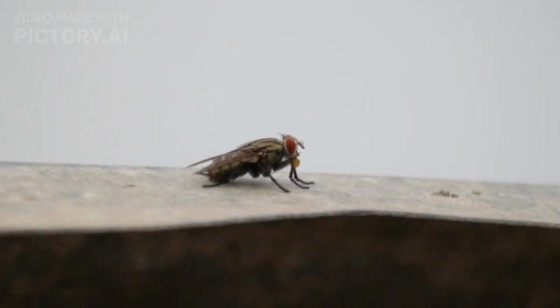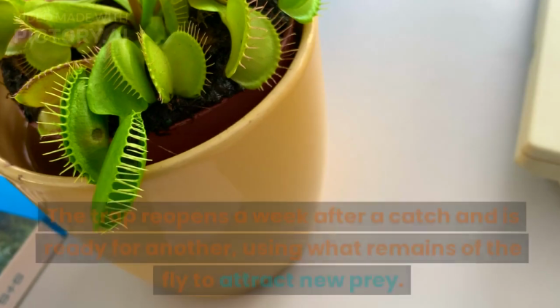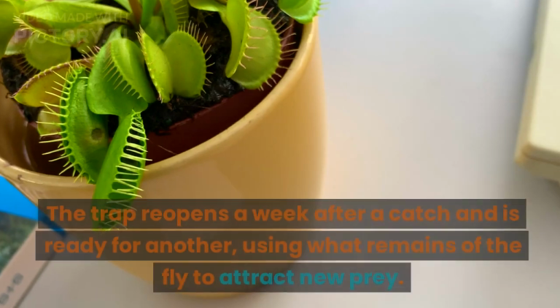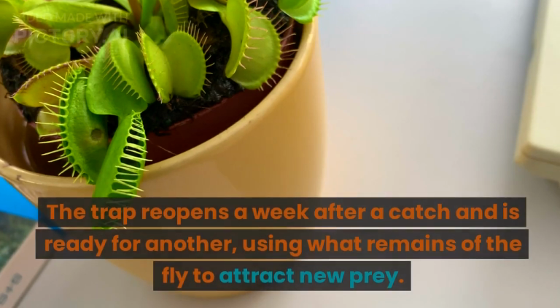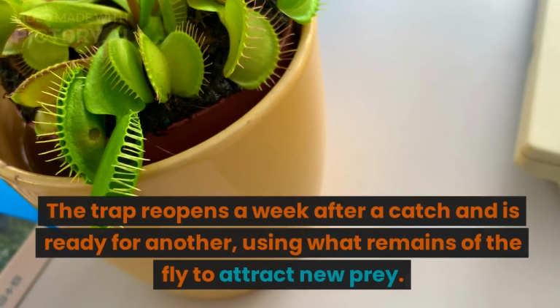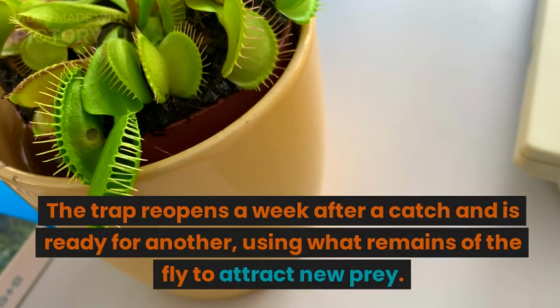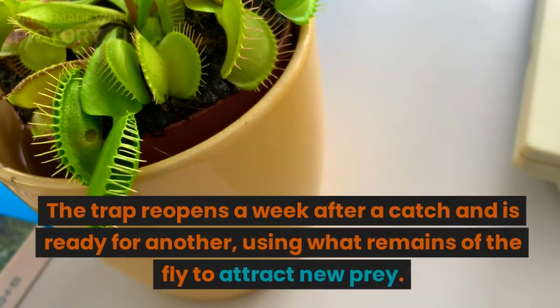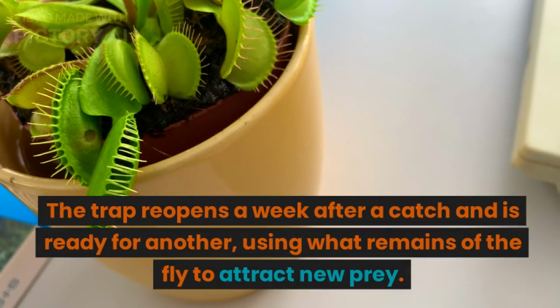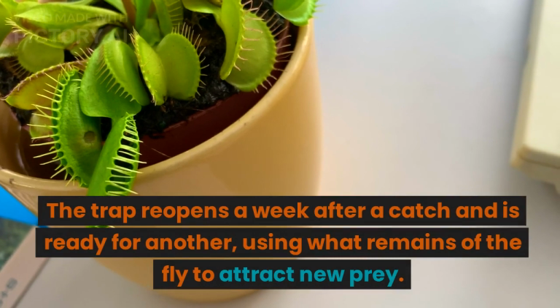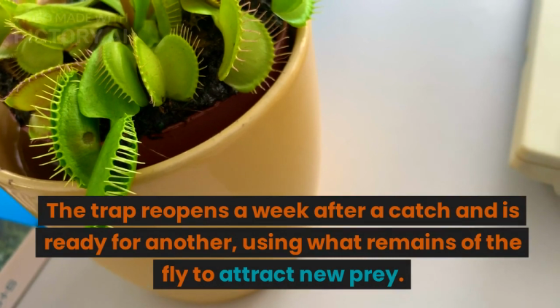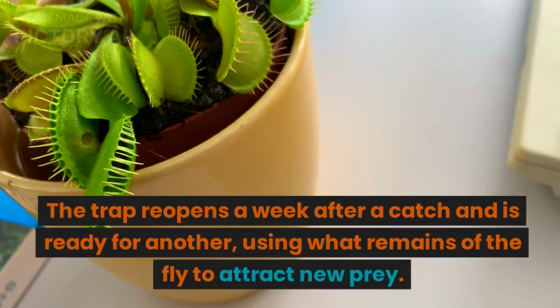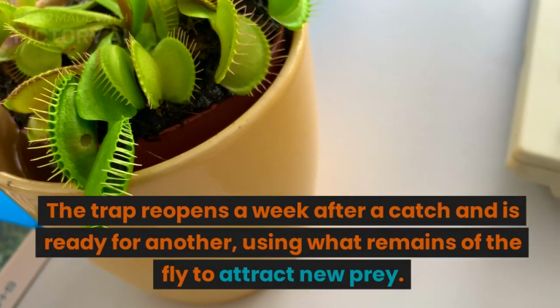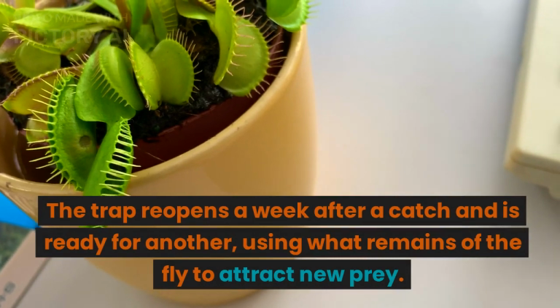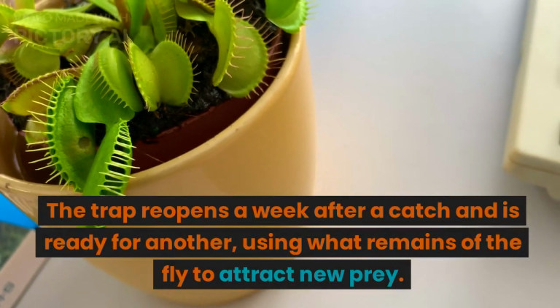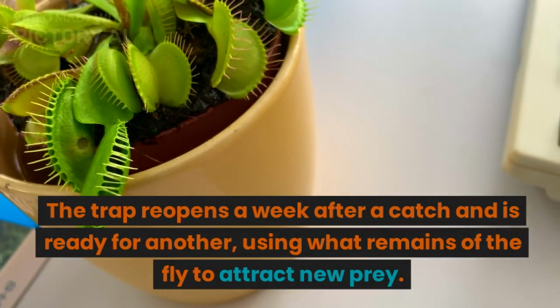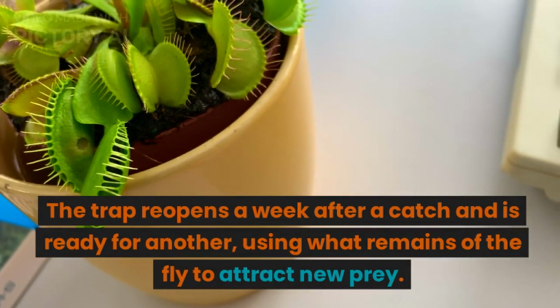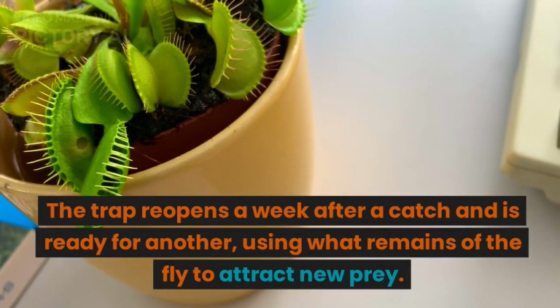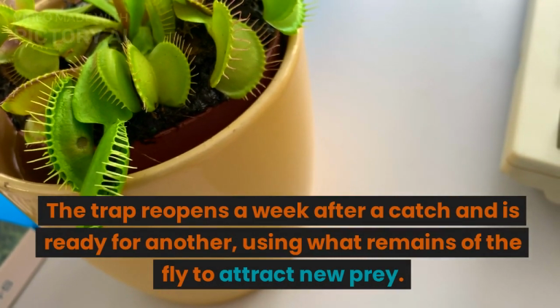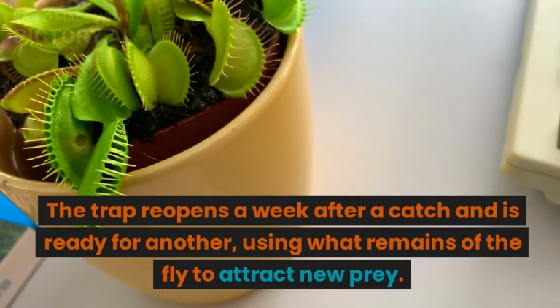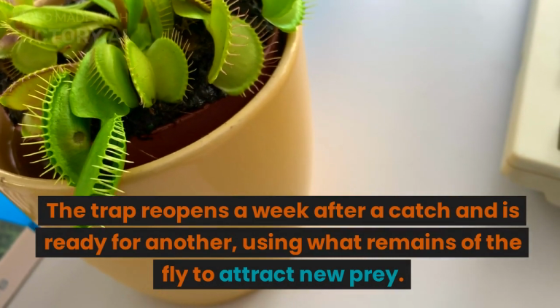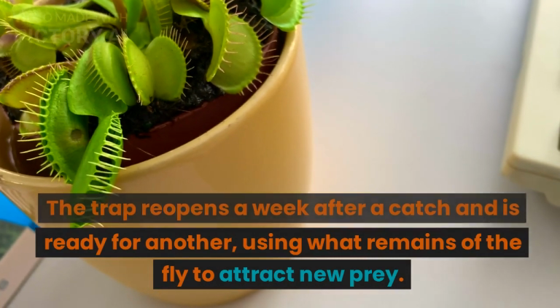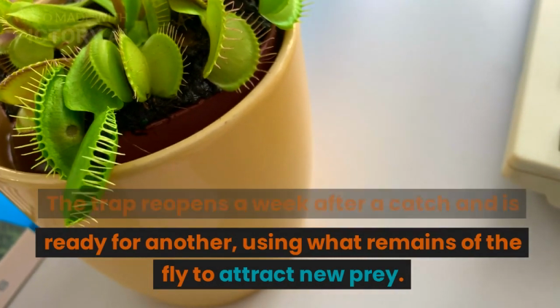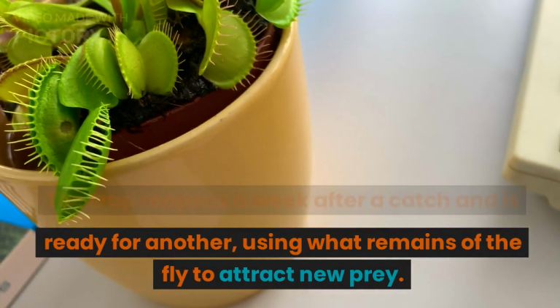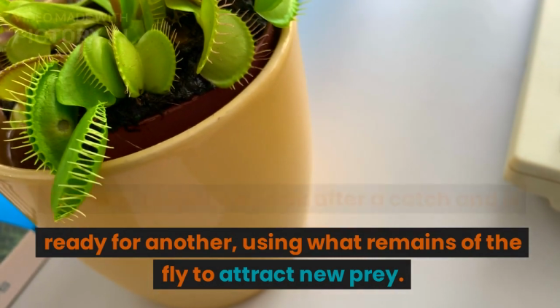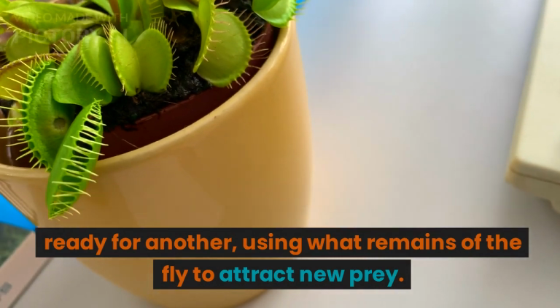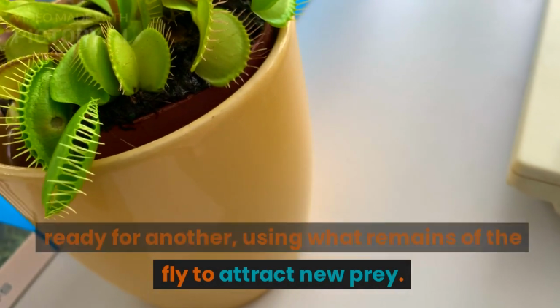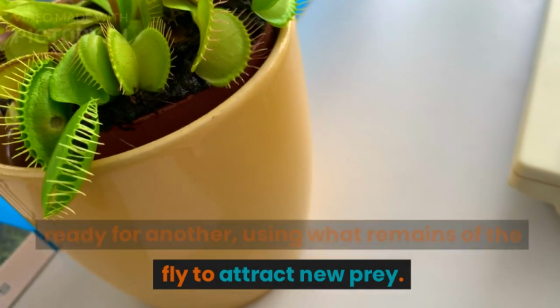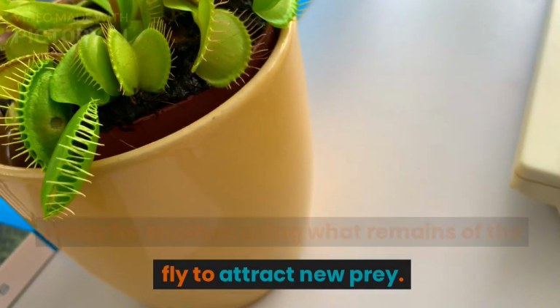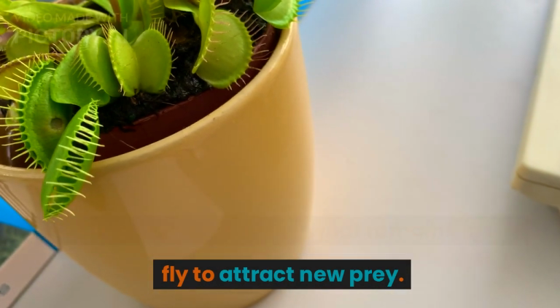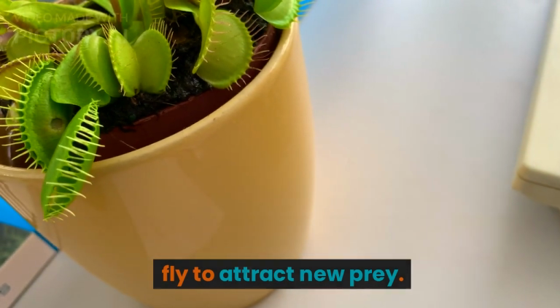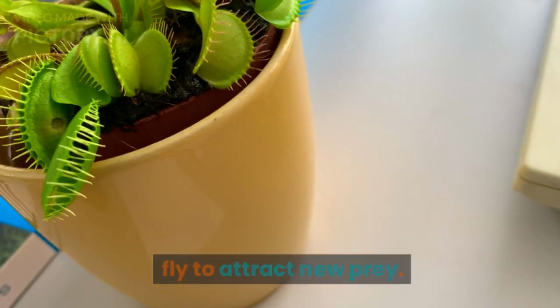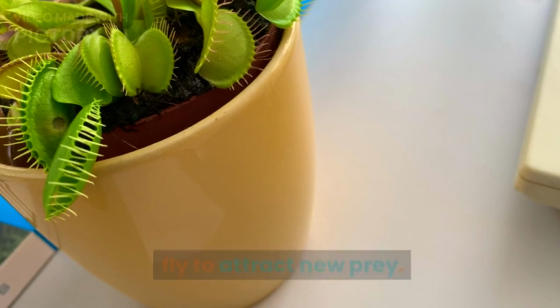The trap reopens a week after a catch and is ready for another, using what remains of the fly to attract new prey.